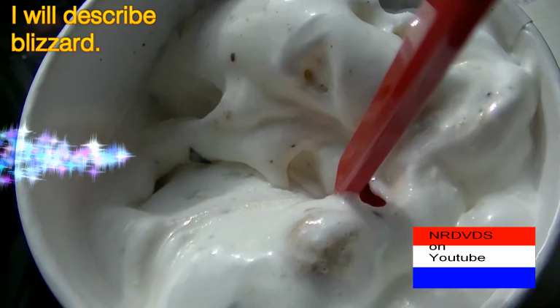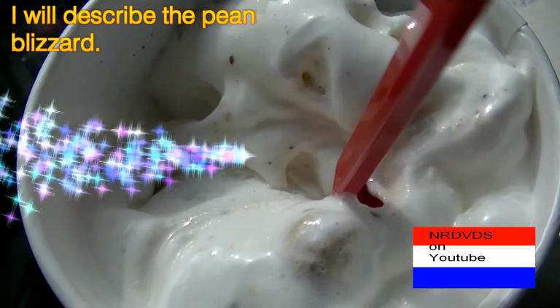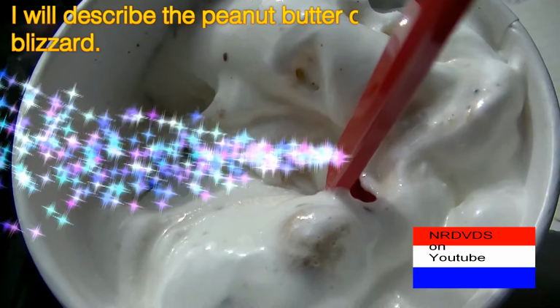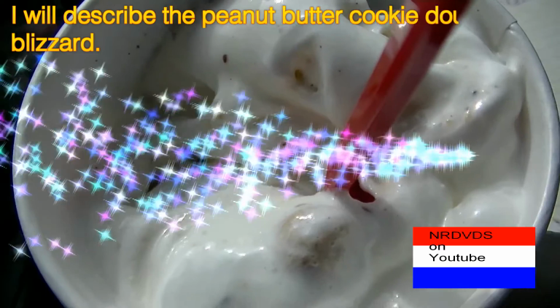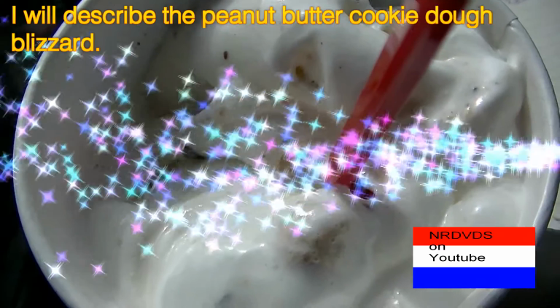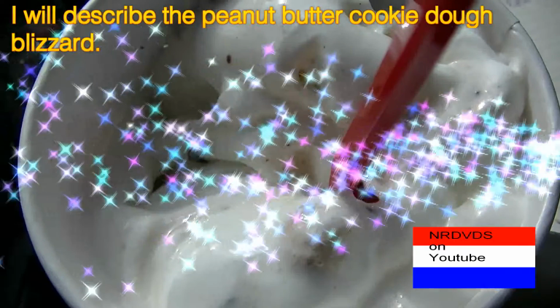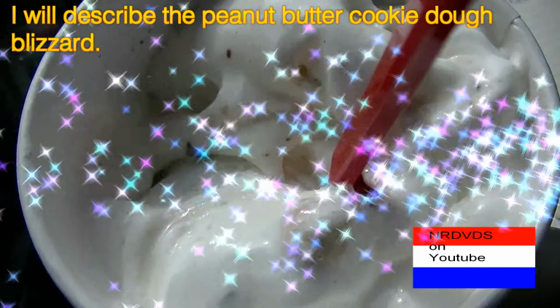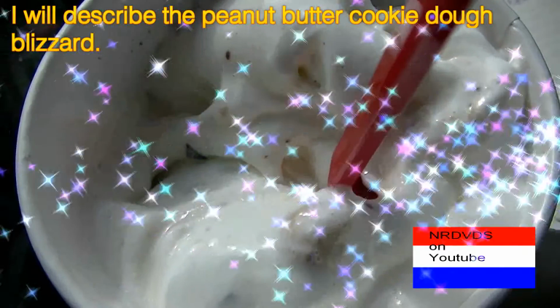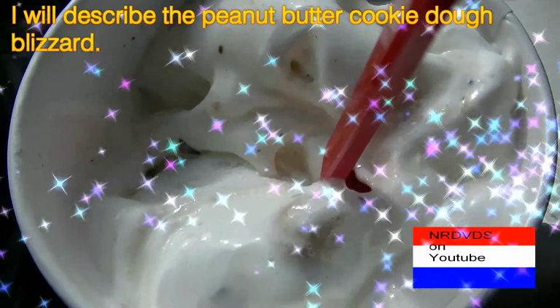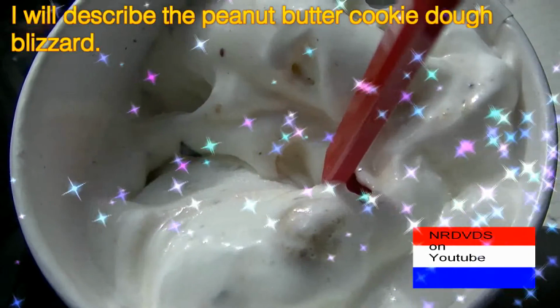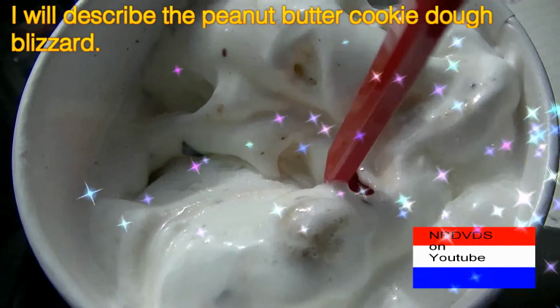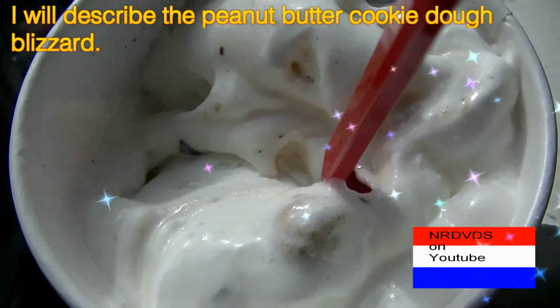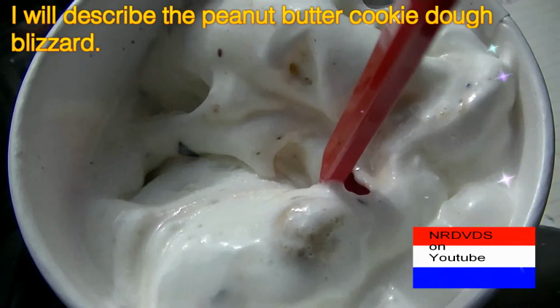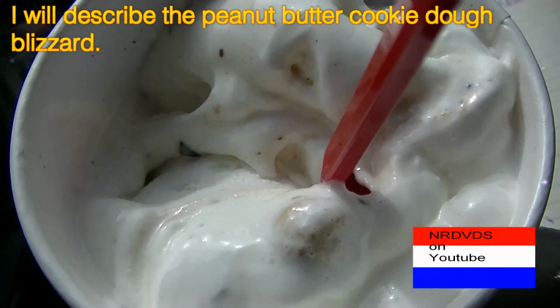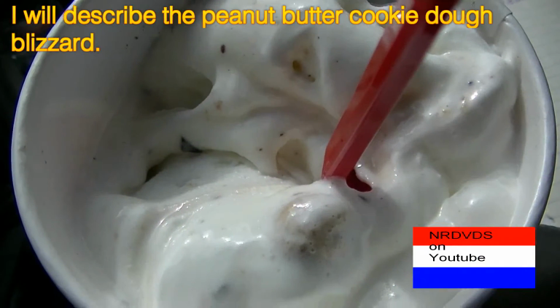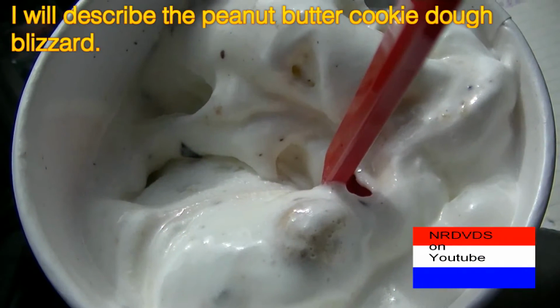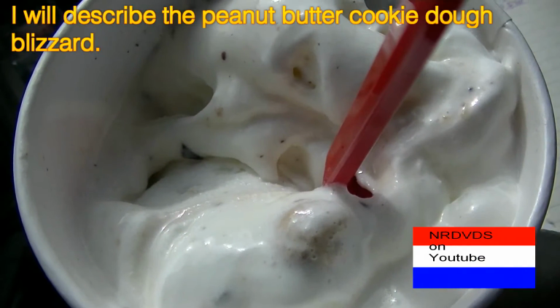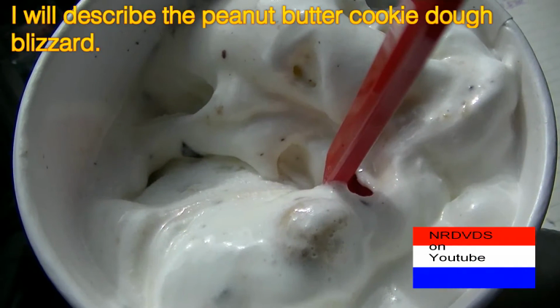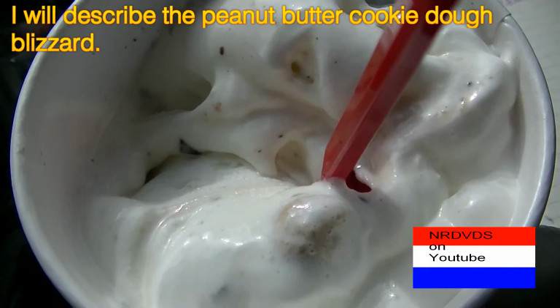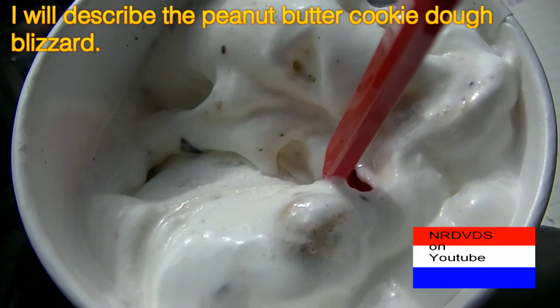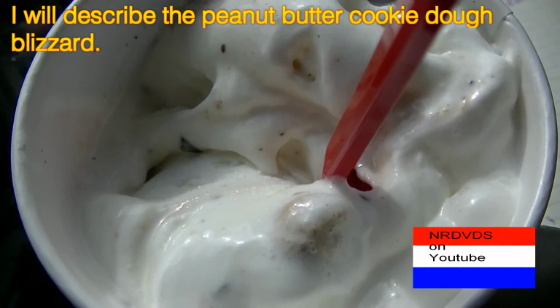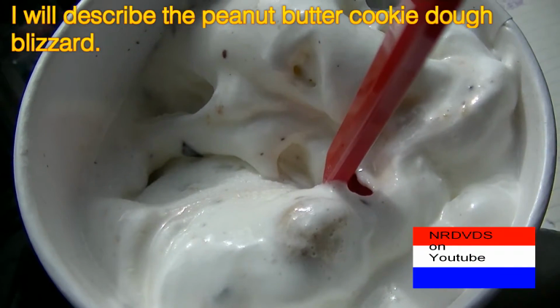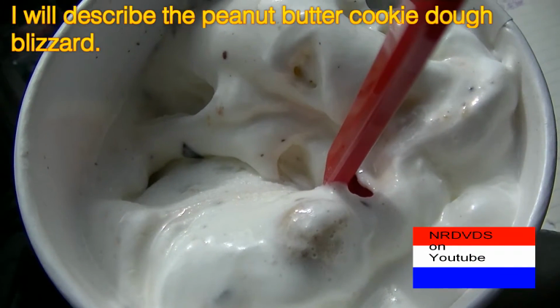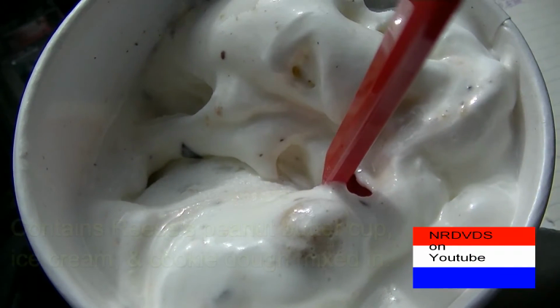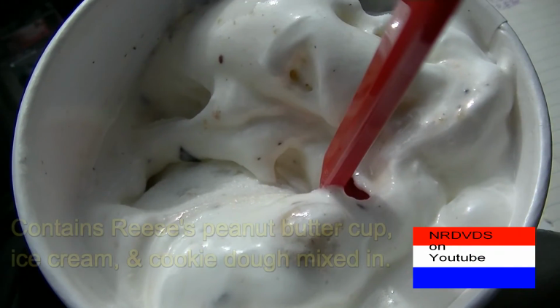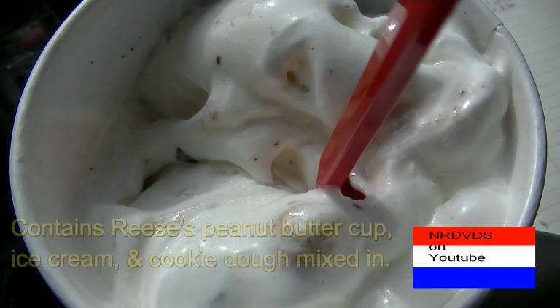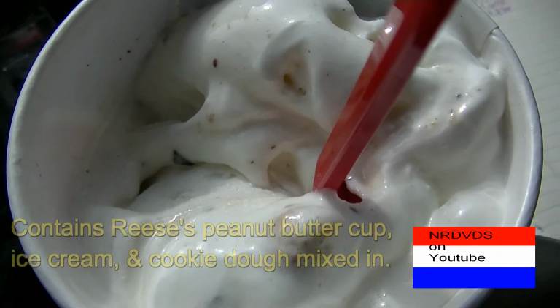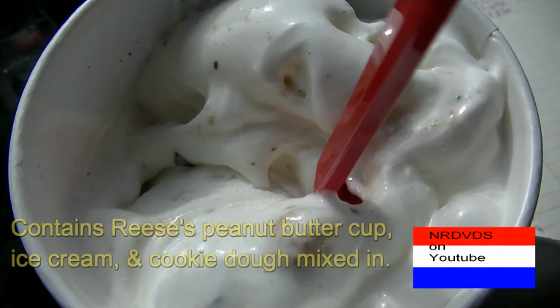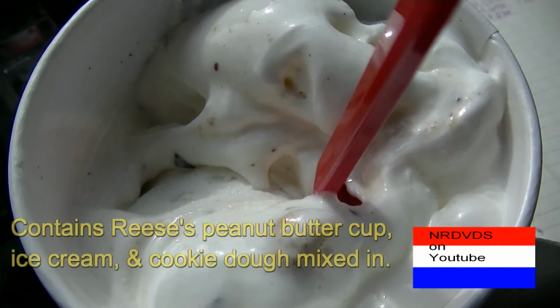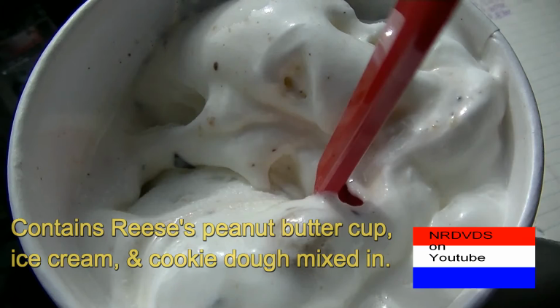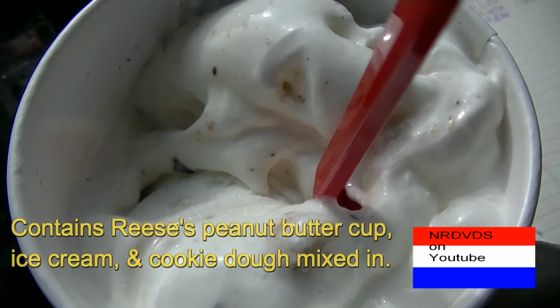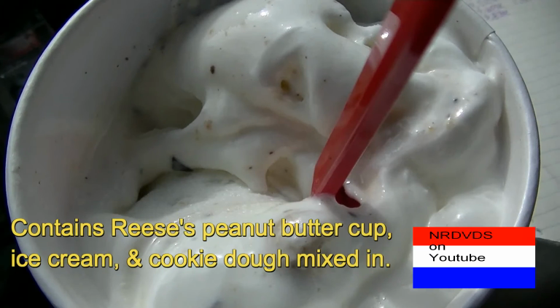Alright, this is the food review called peanut butter cookie dough smash.